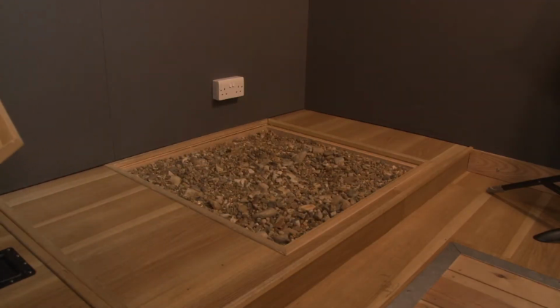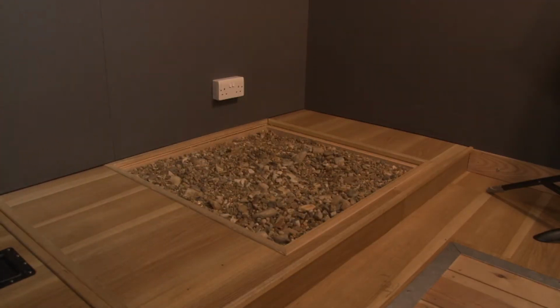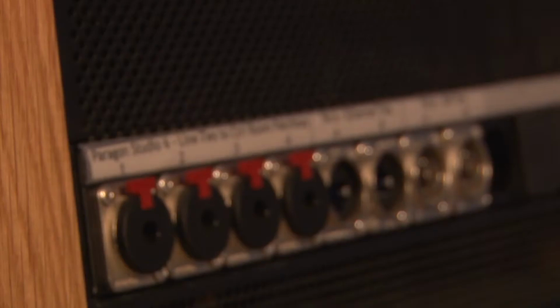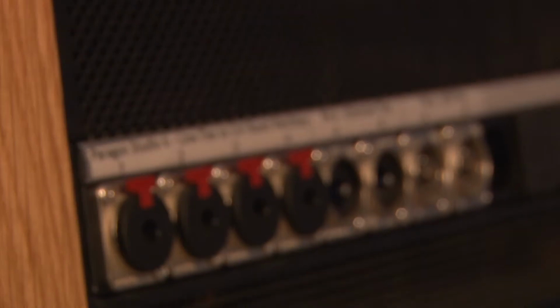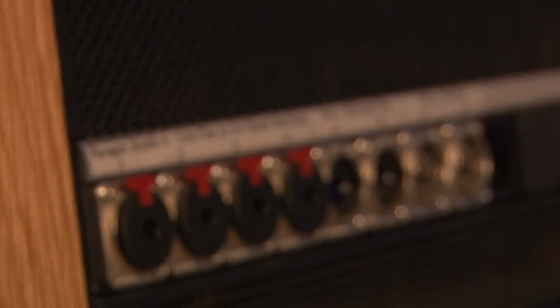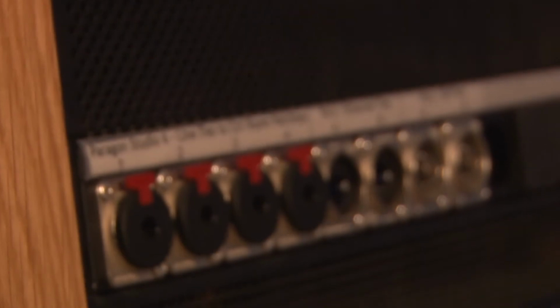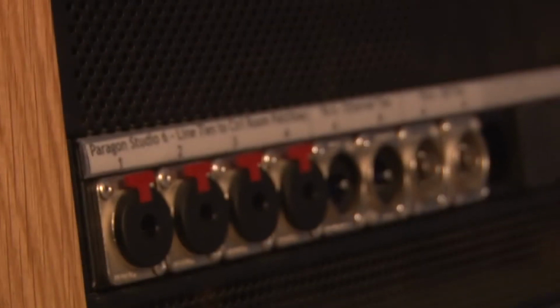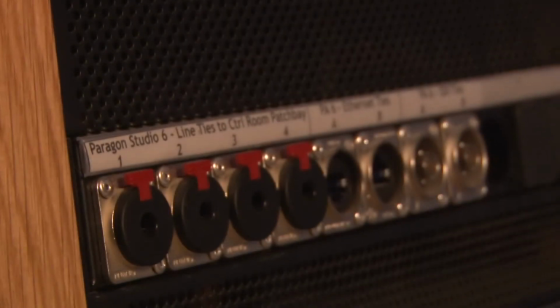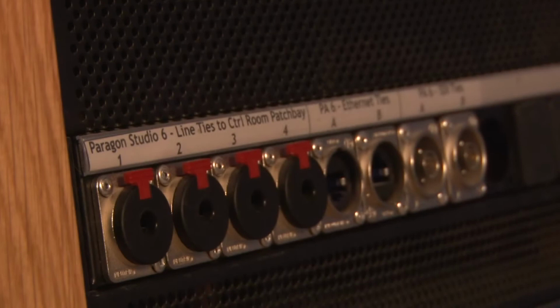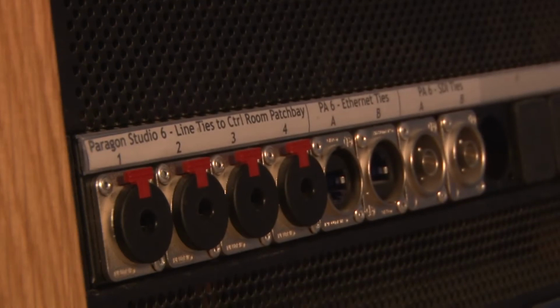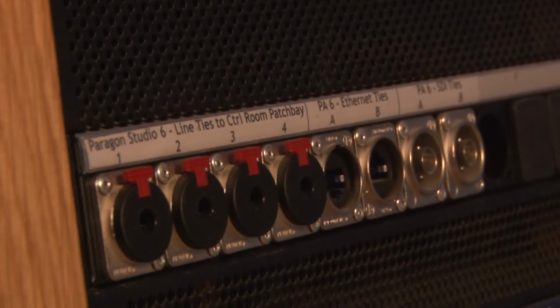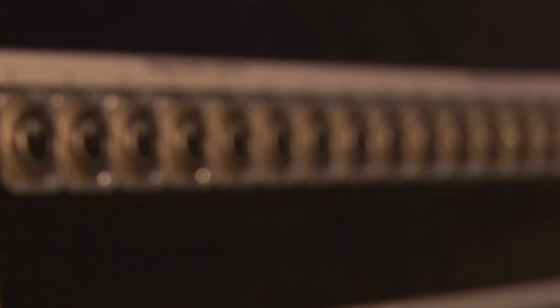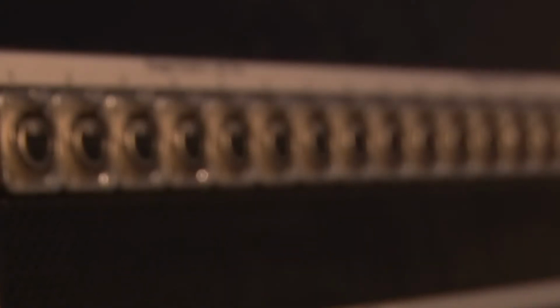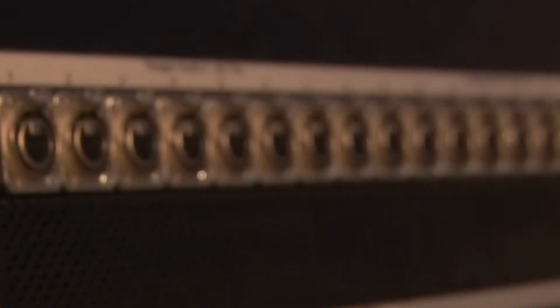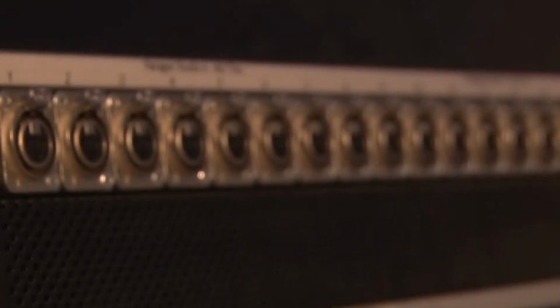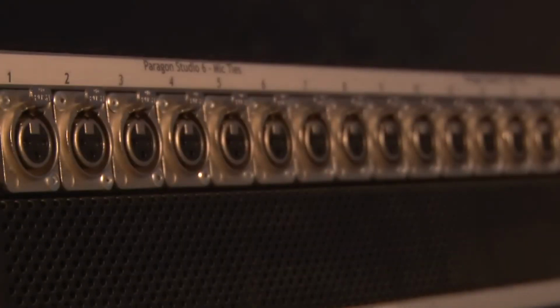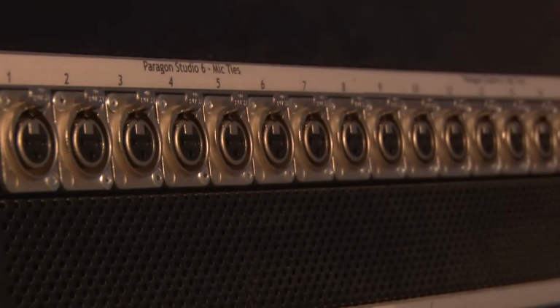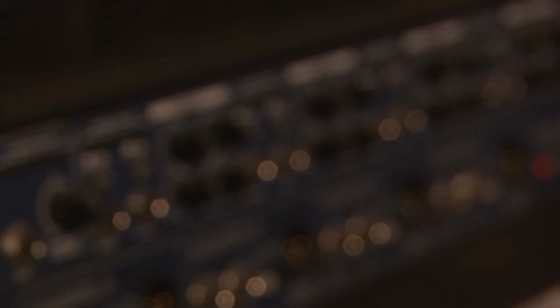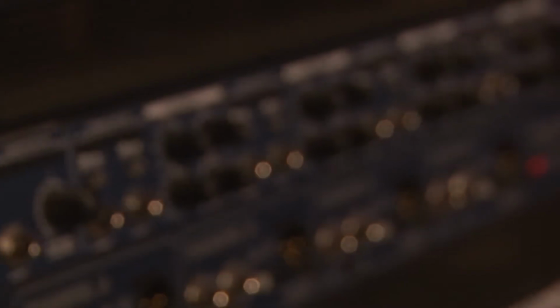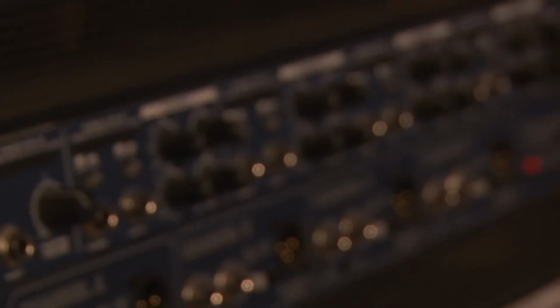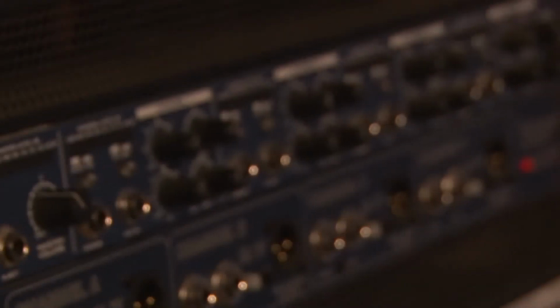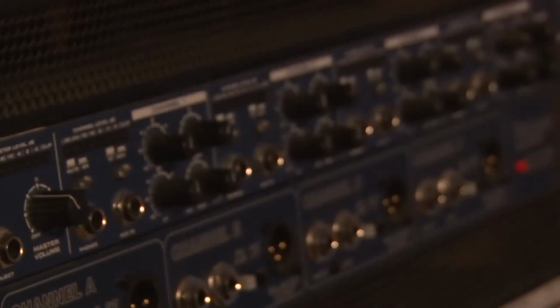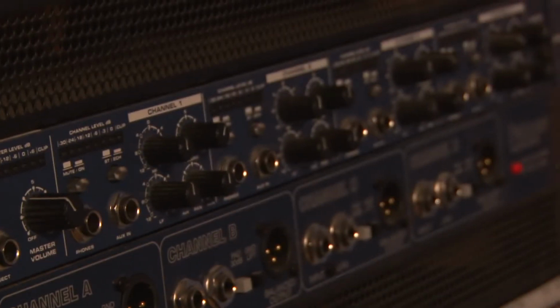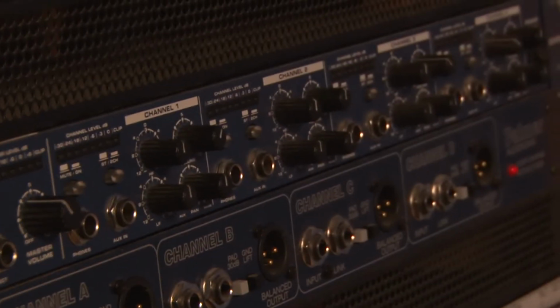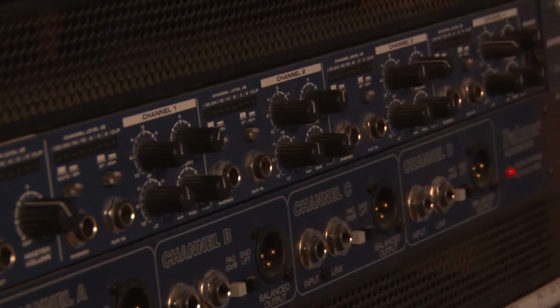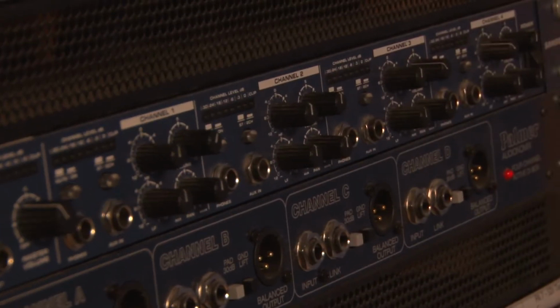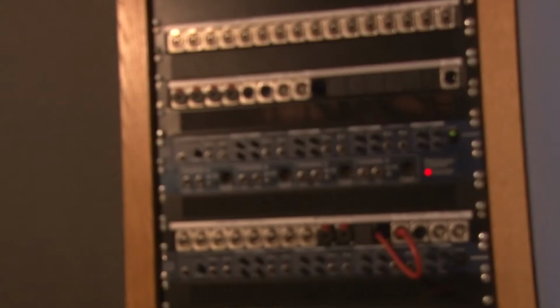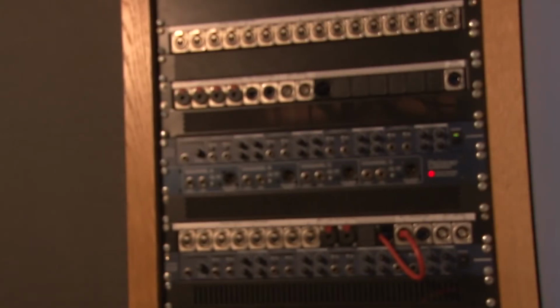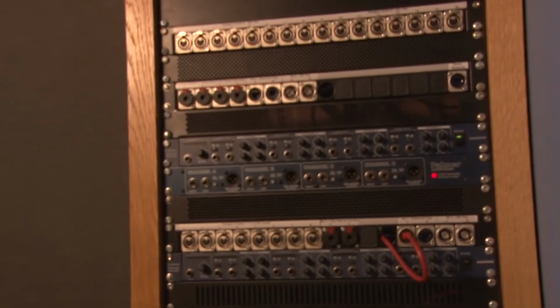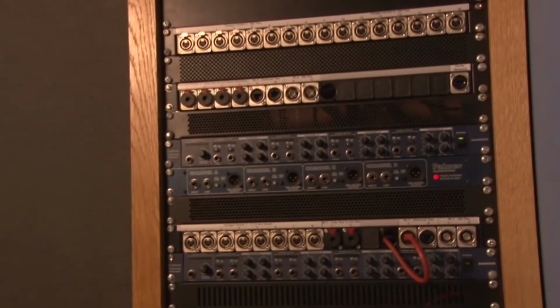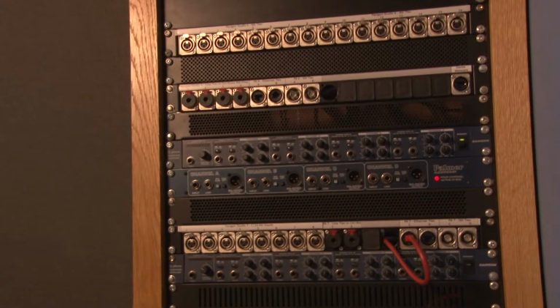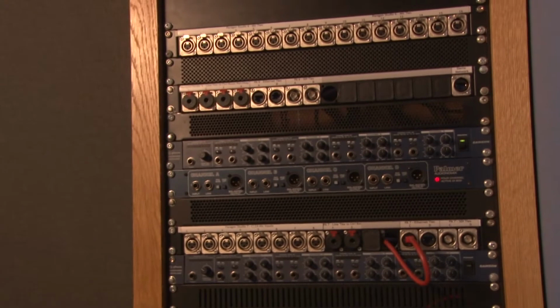There are 16 microphone ties, 8 channels of line ties, and 4 headphone outputs between the LiveRoom and Control Room.